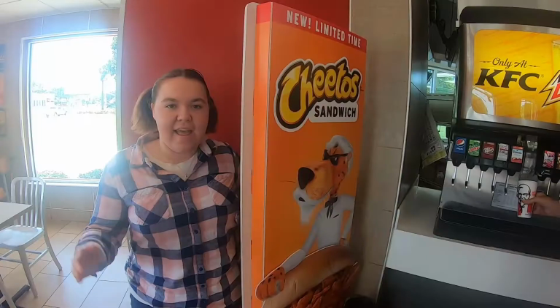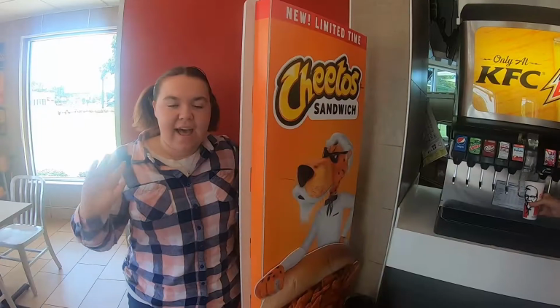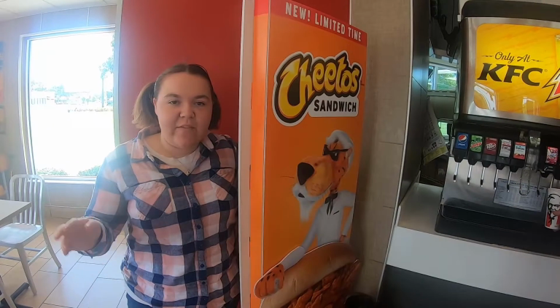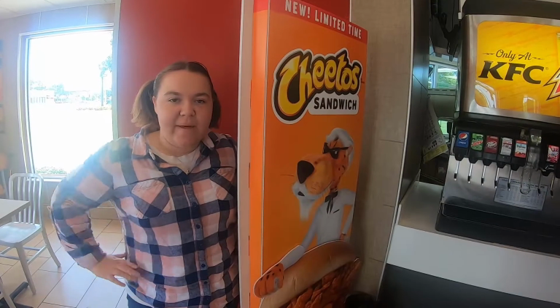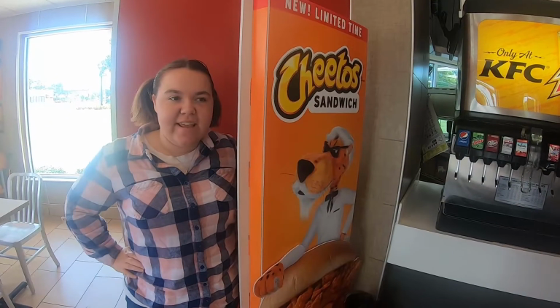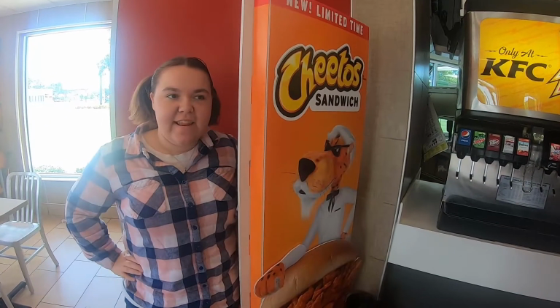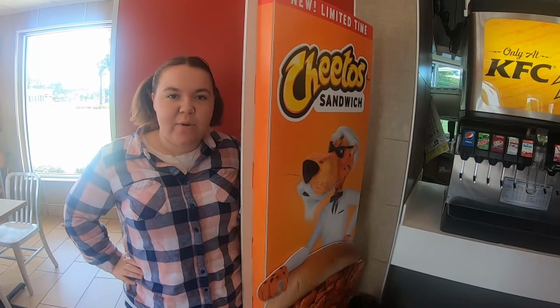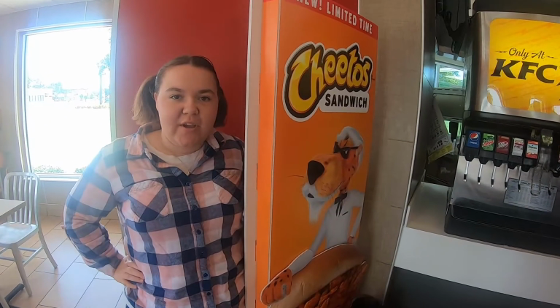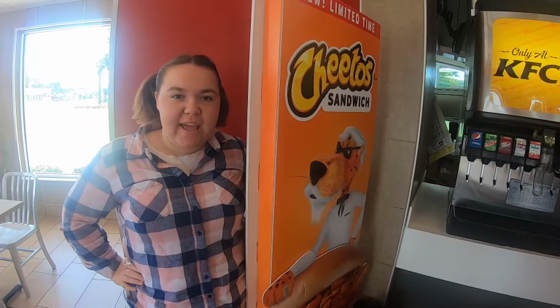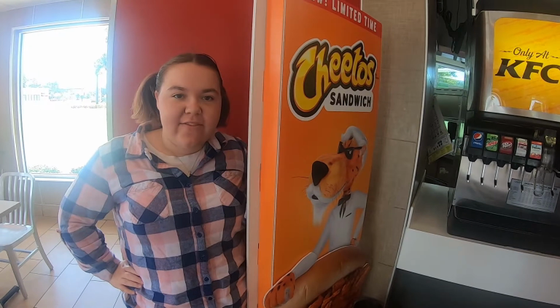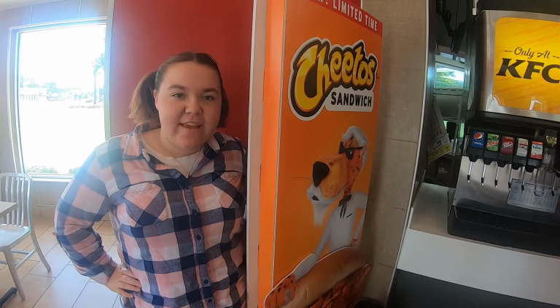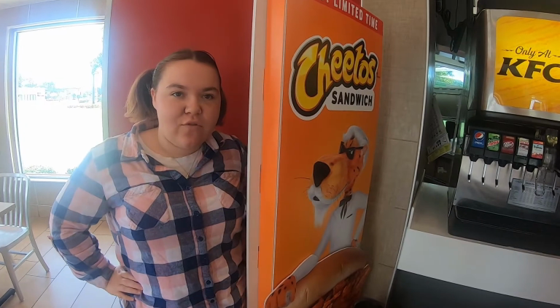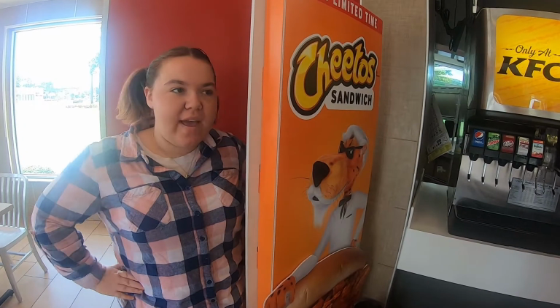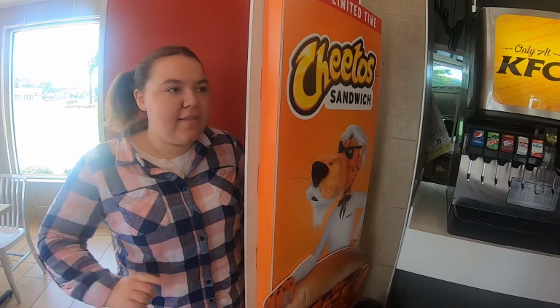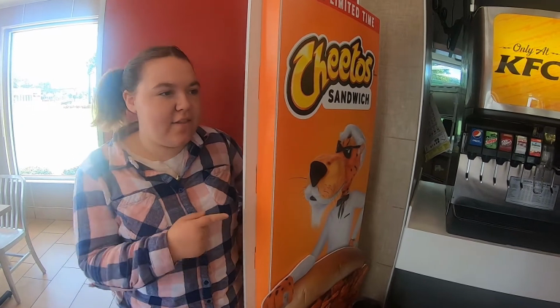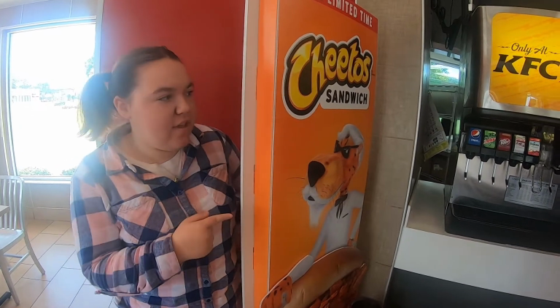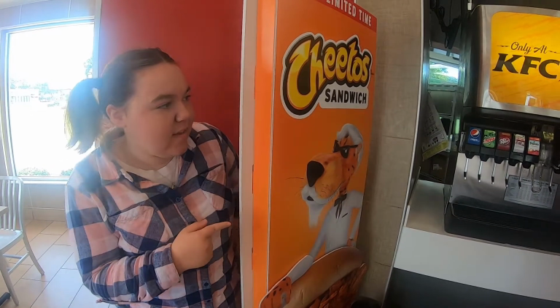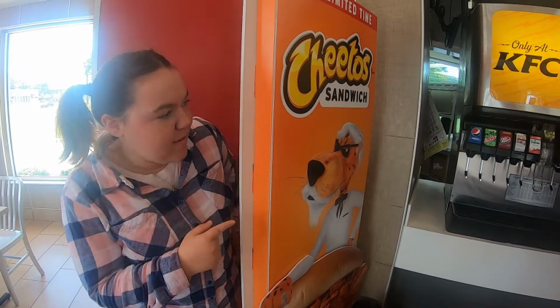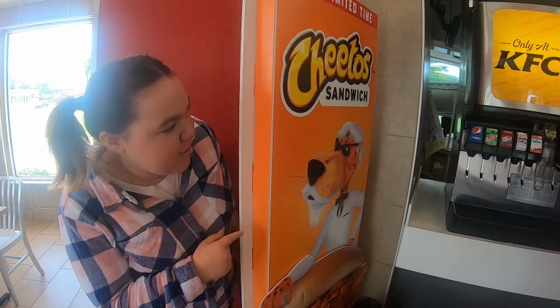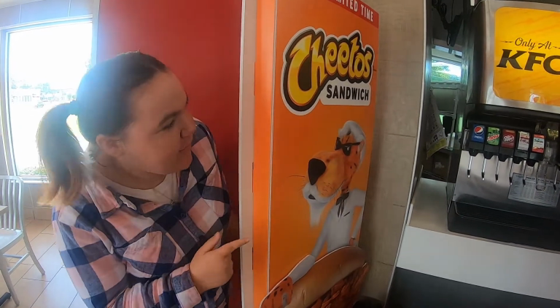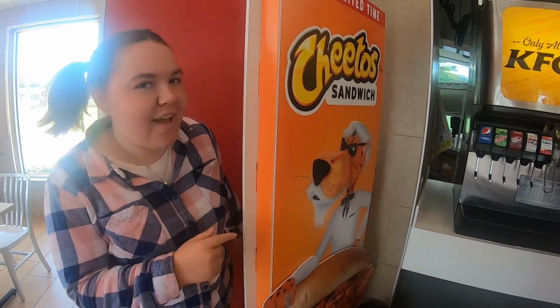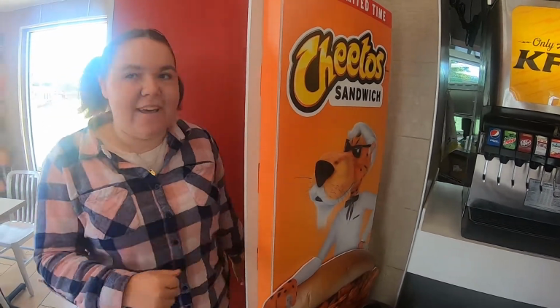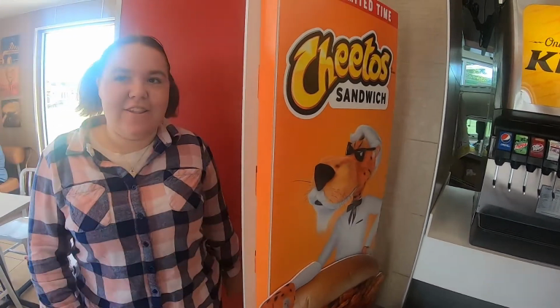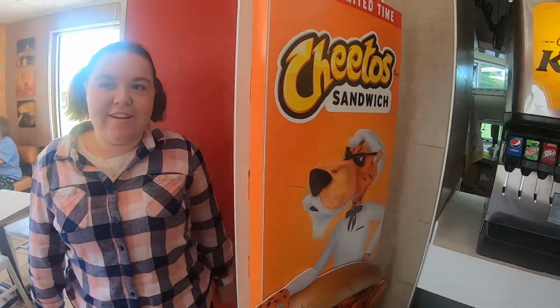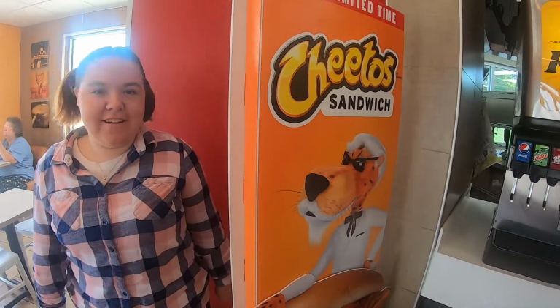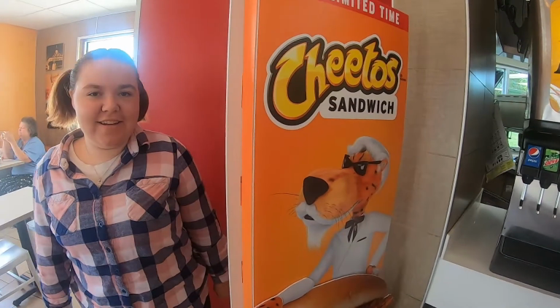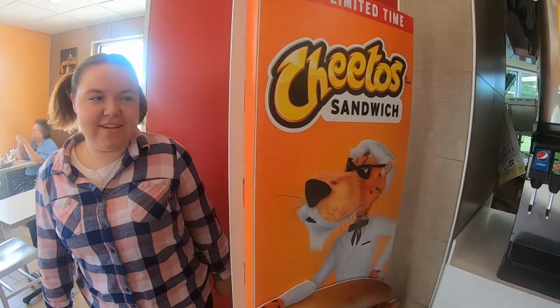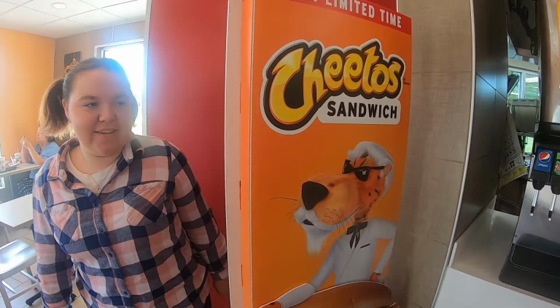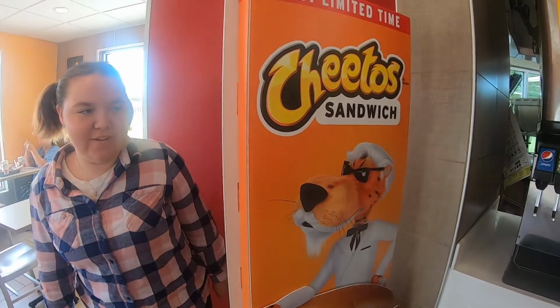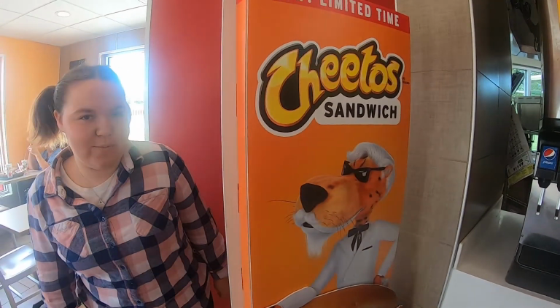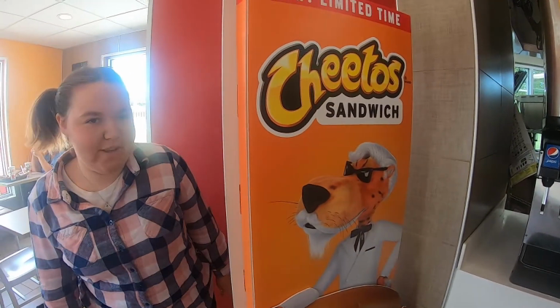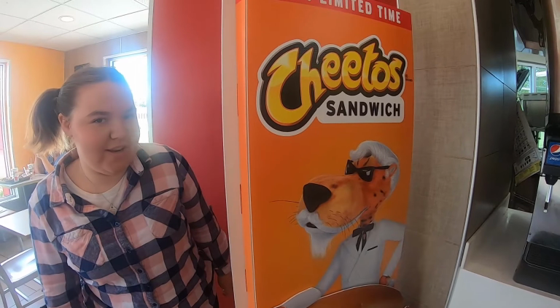Hi everybody! Today we are at KFC to try out the Chig's Cheetos Sandwich. Looks really good.